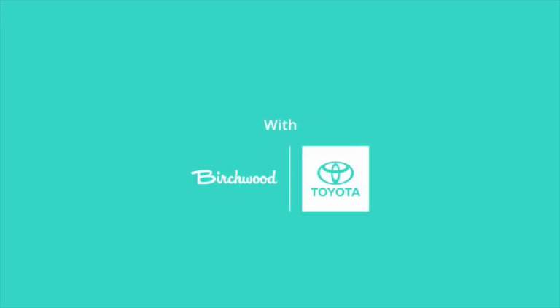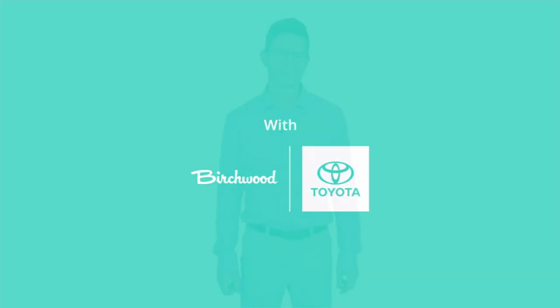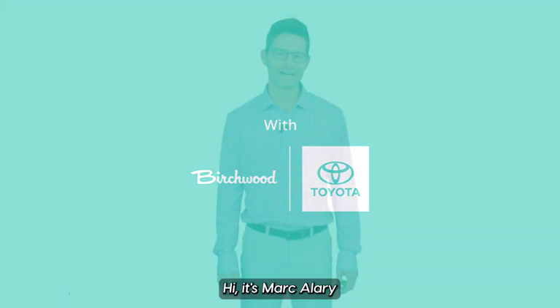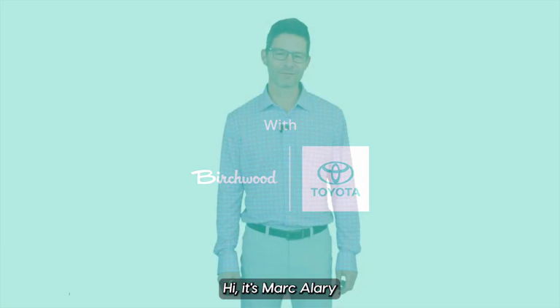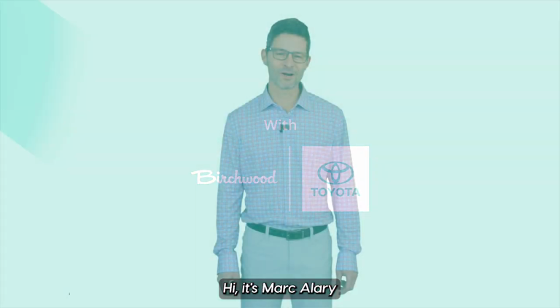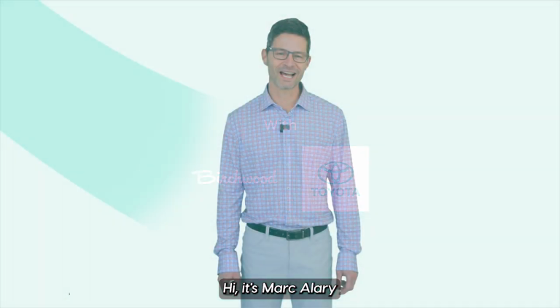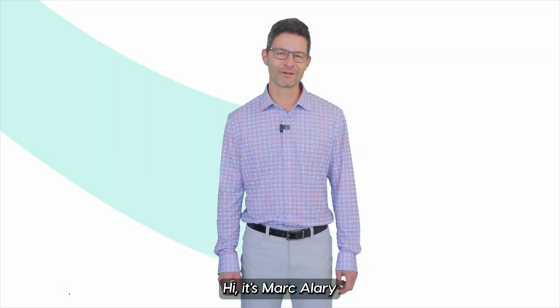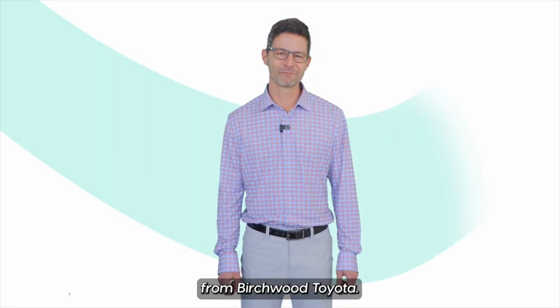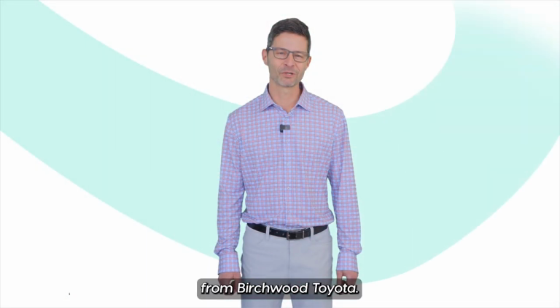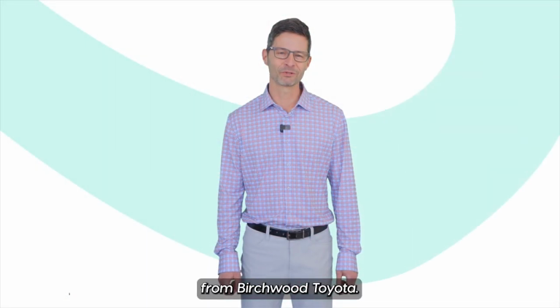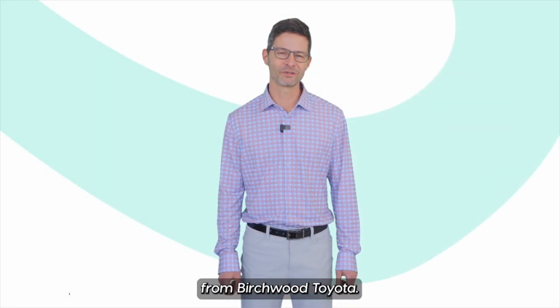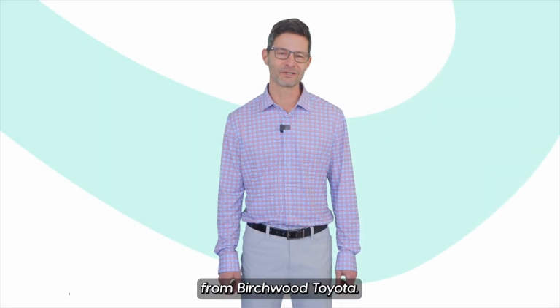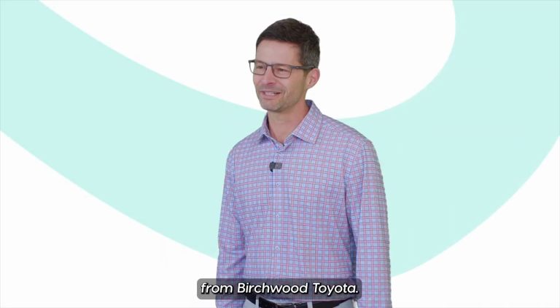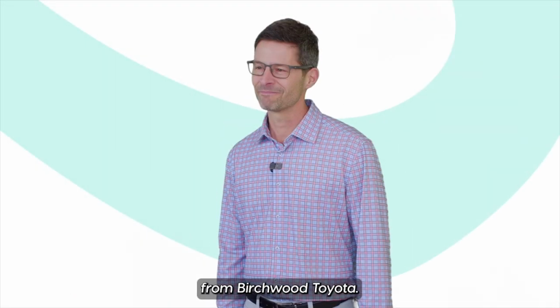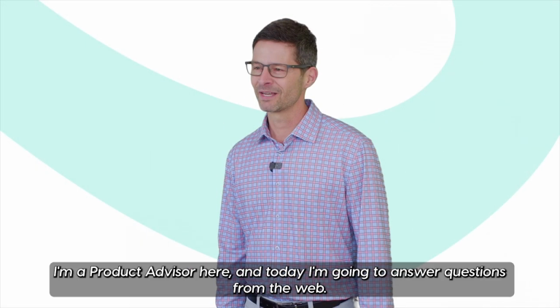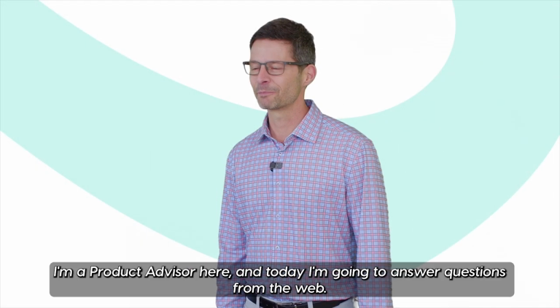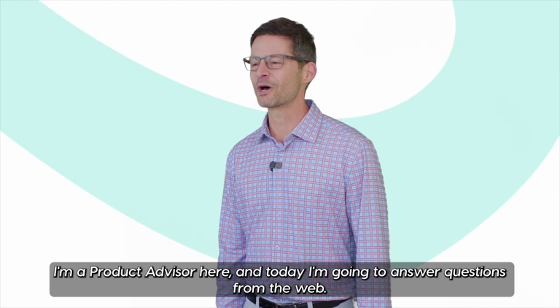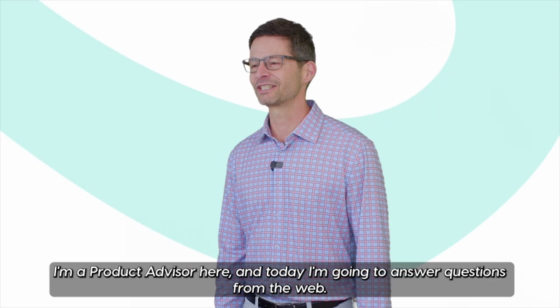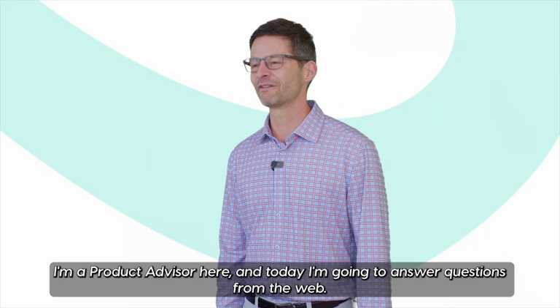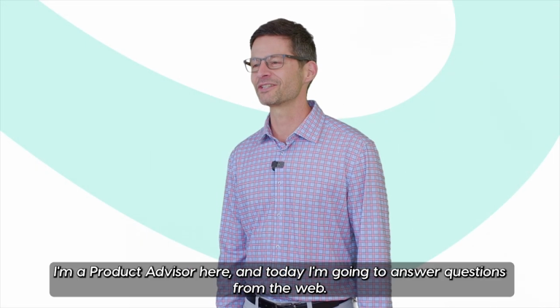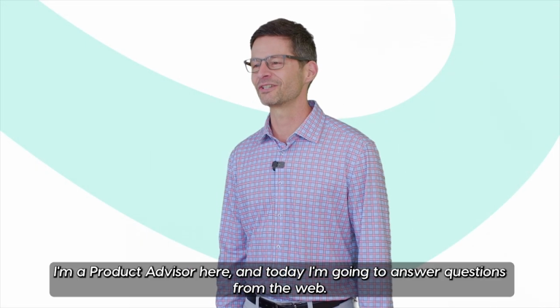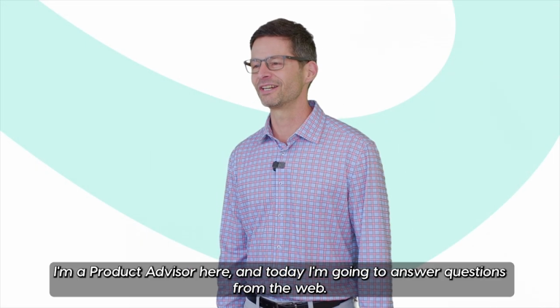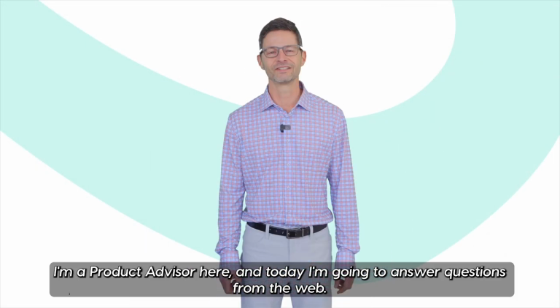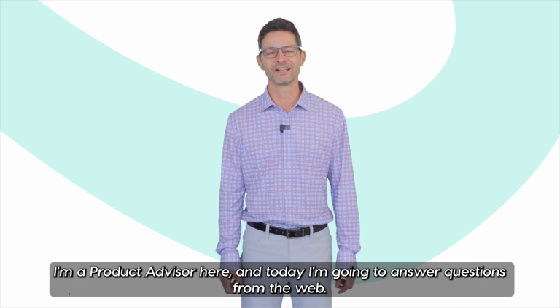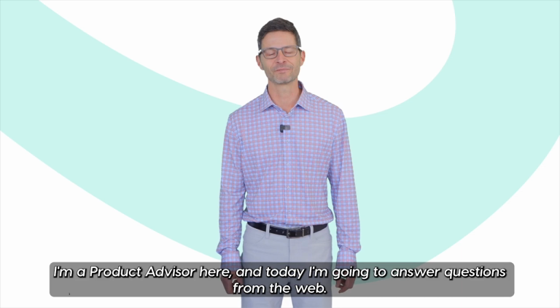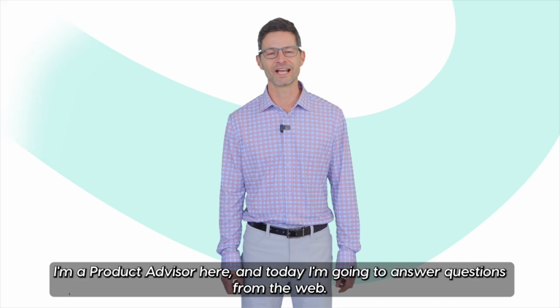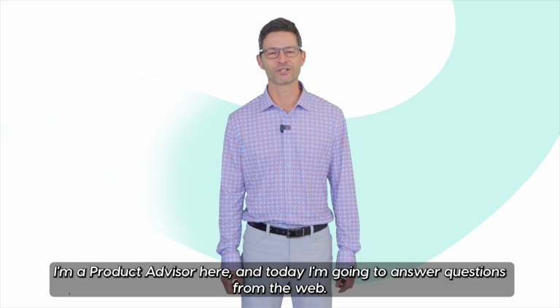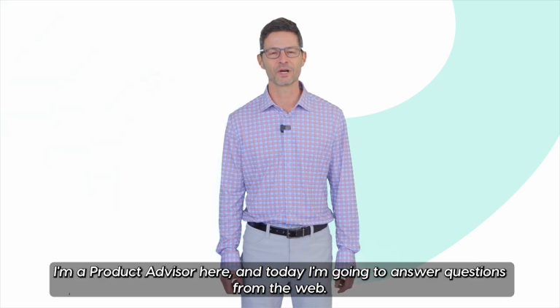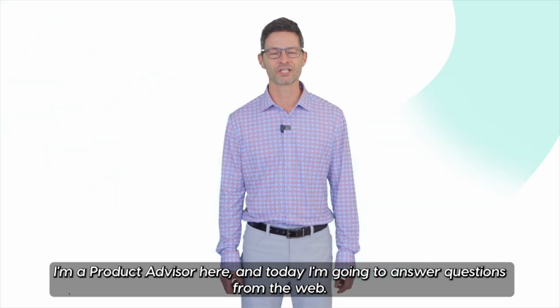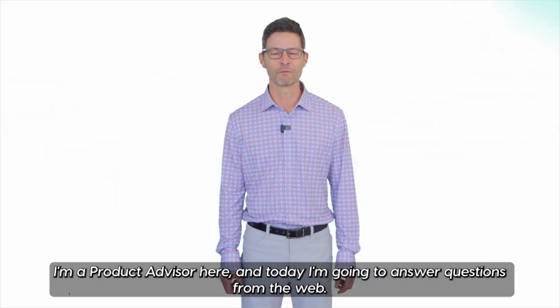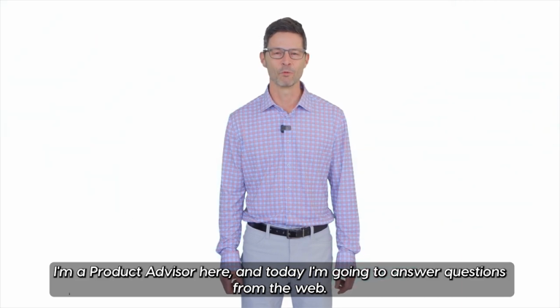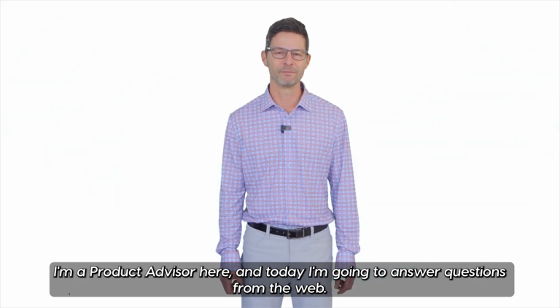Hi, it's Mark Allery from Birch with Toyota. I'm a product advisor here and today I'm going to answer questions from the web.